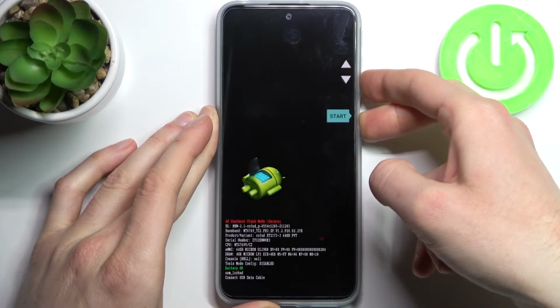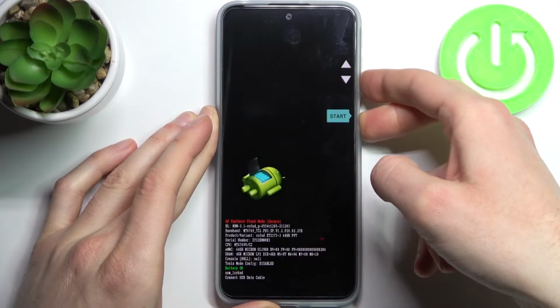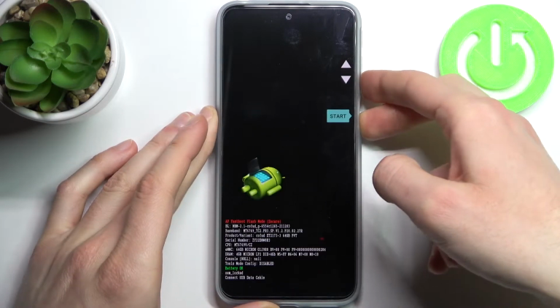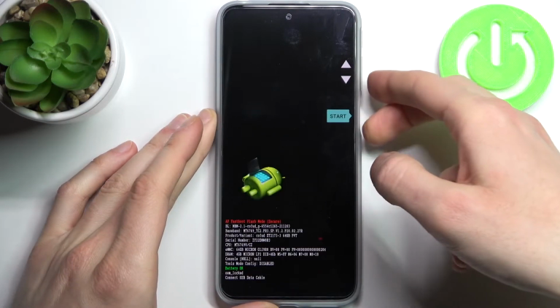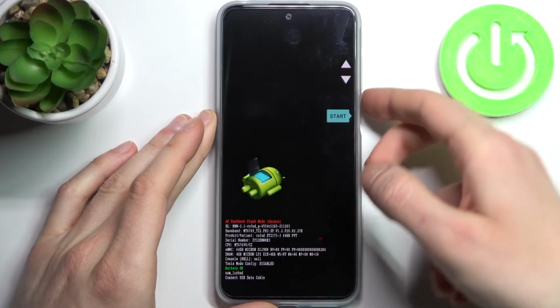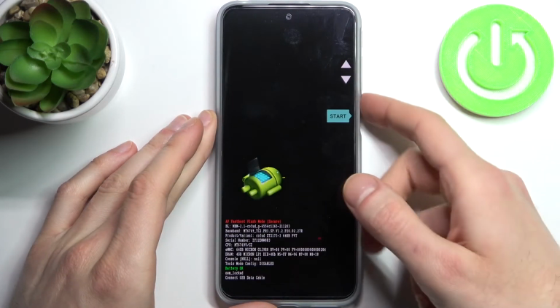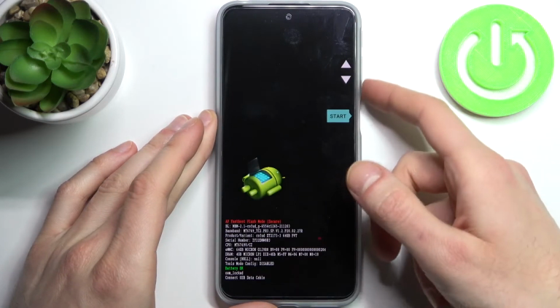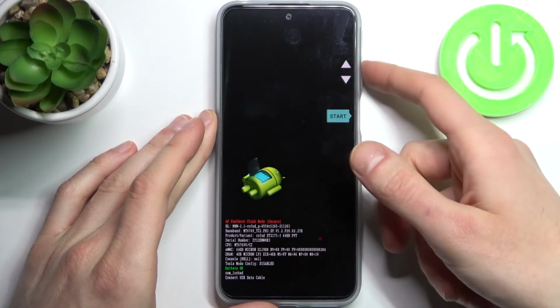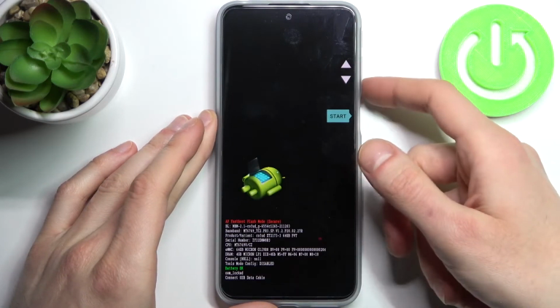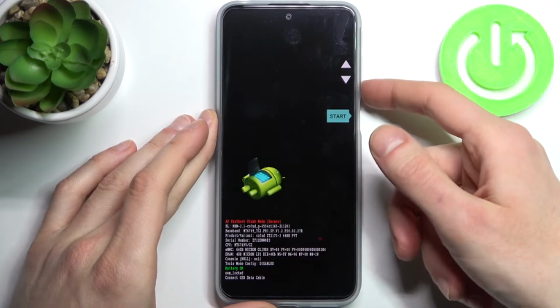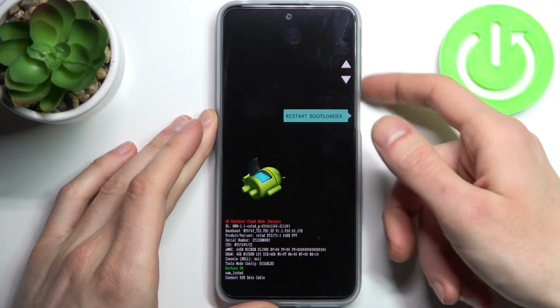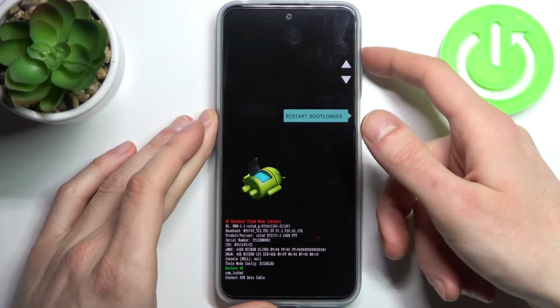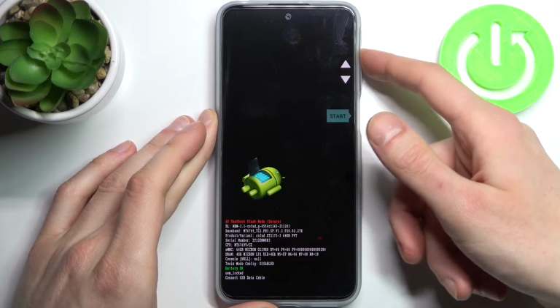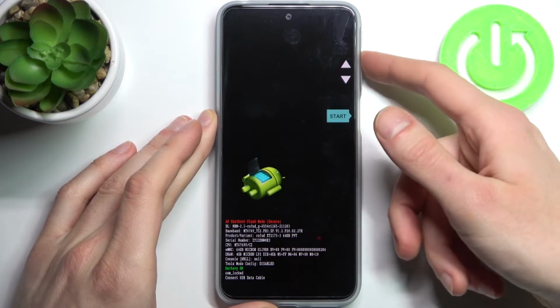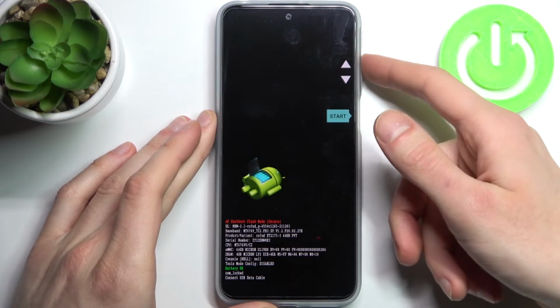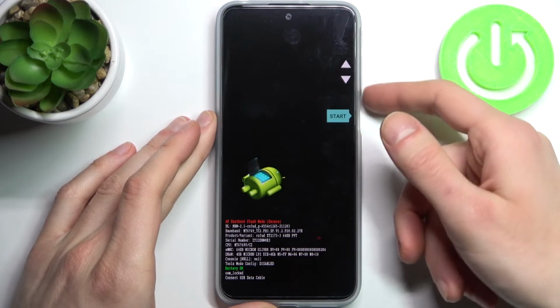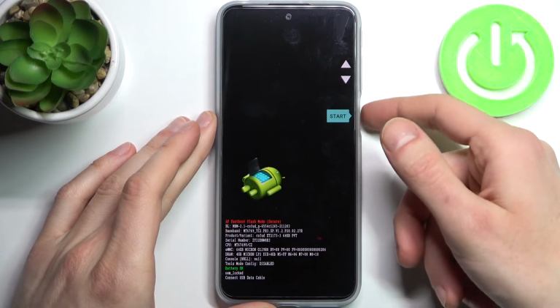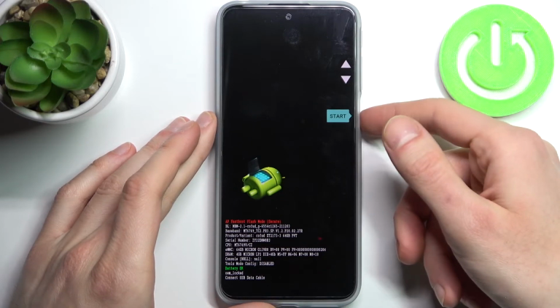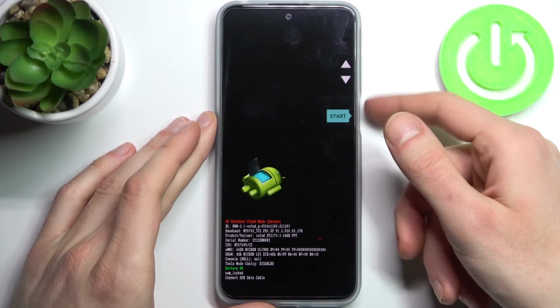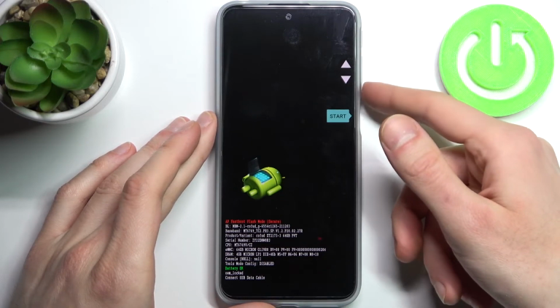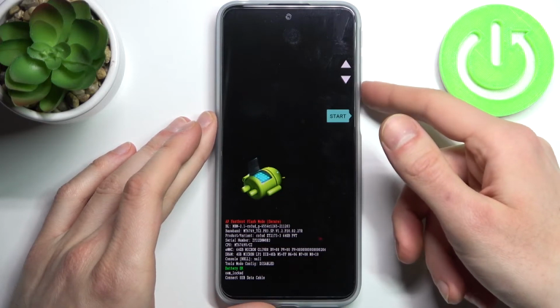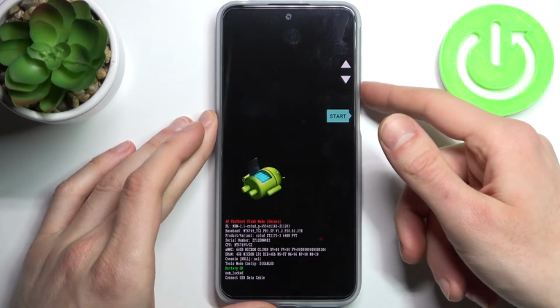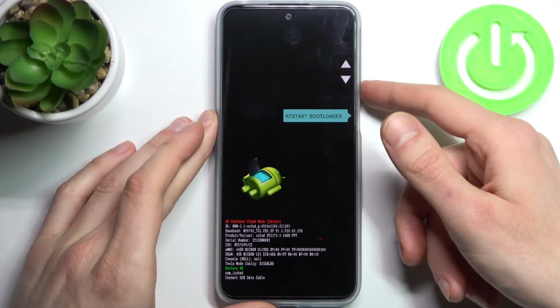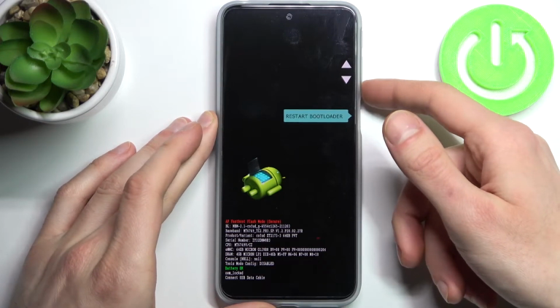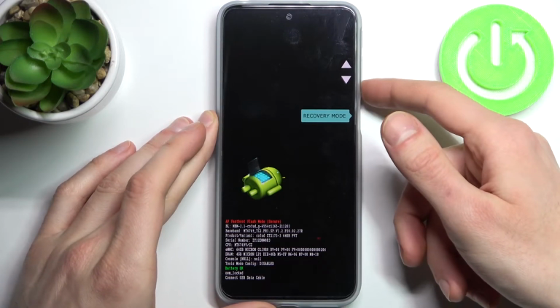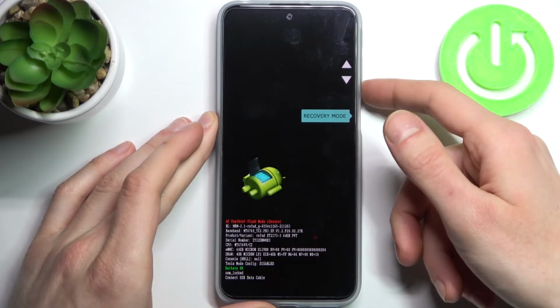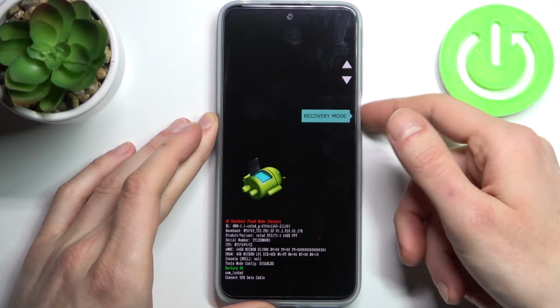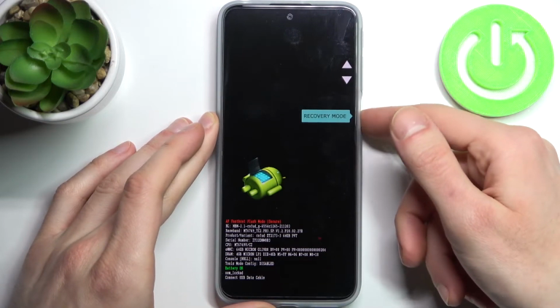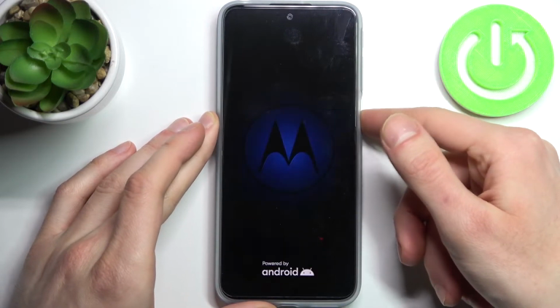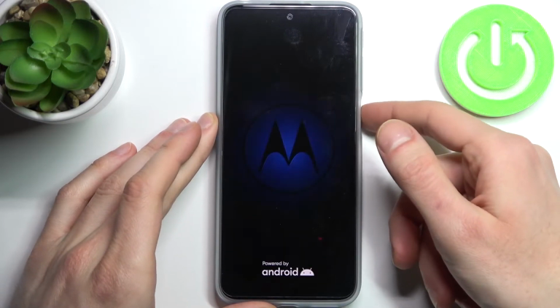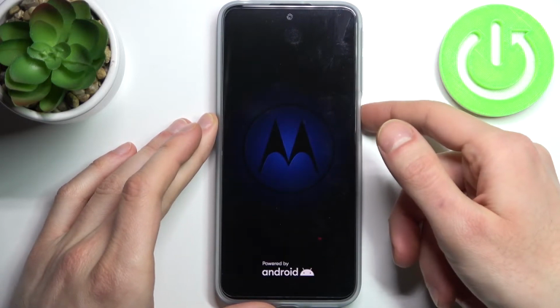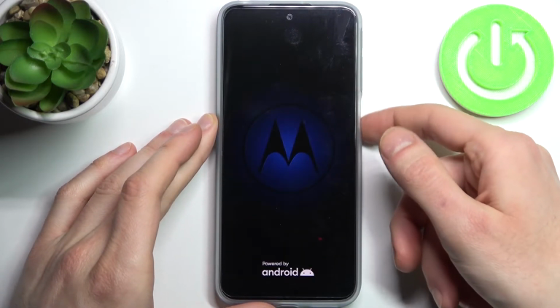In this menu, use the volume keys to navigate and the power key to select. You have to select the option recovery mode.